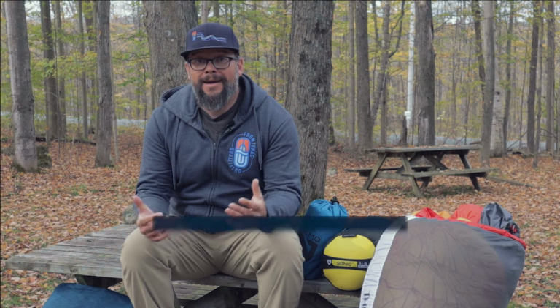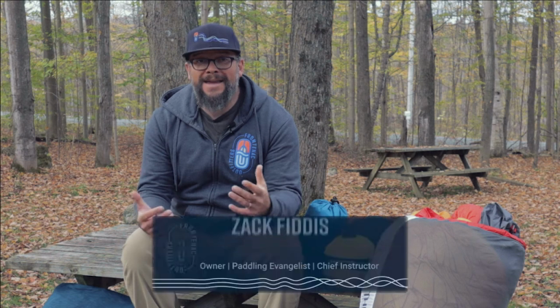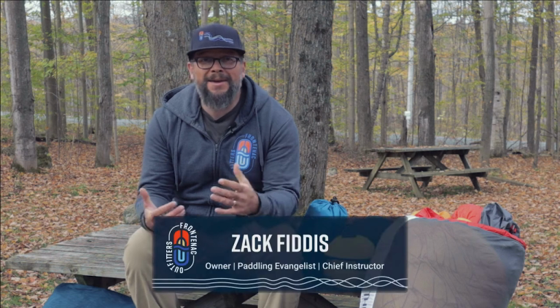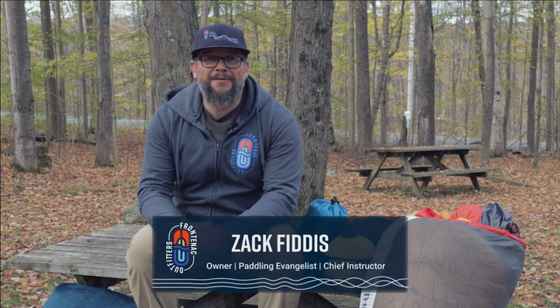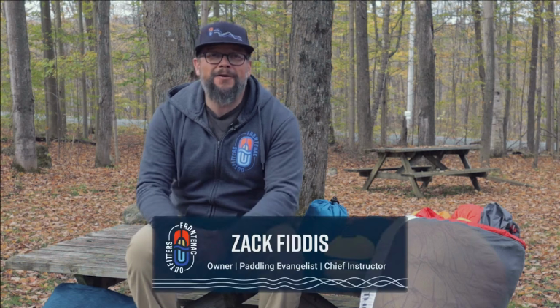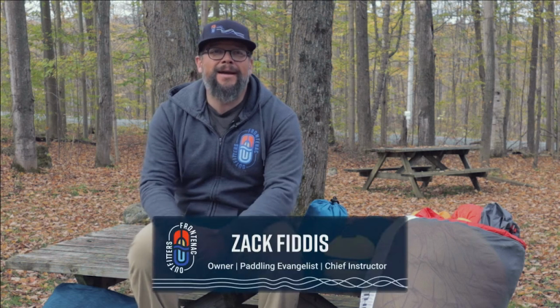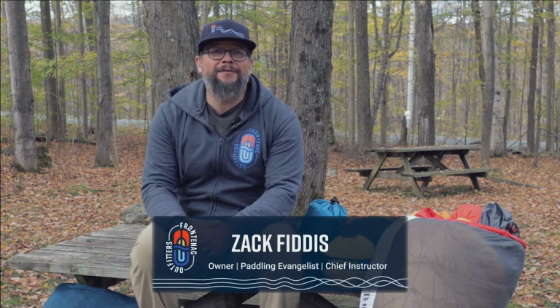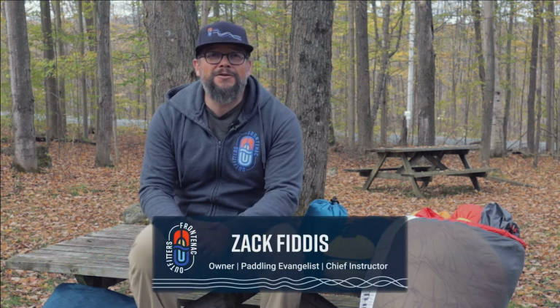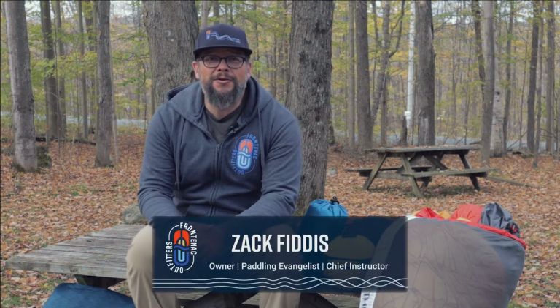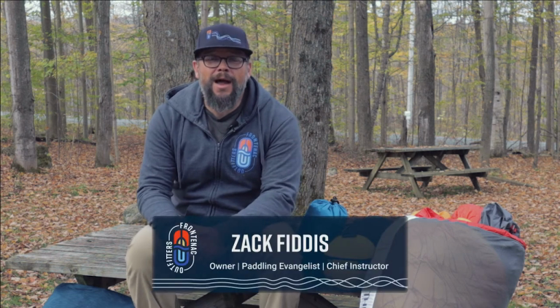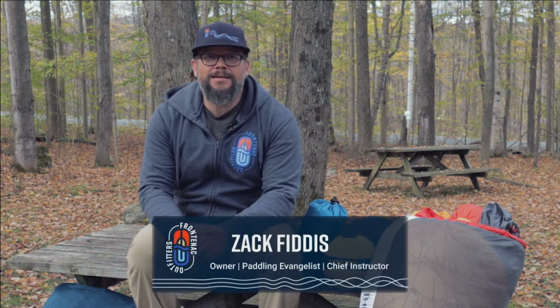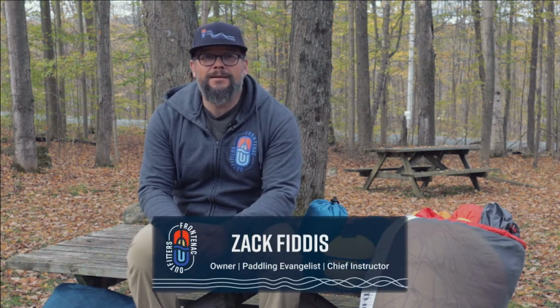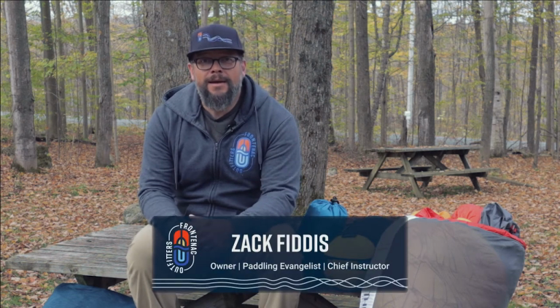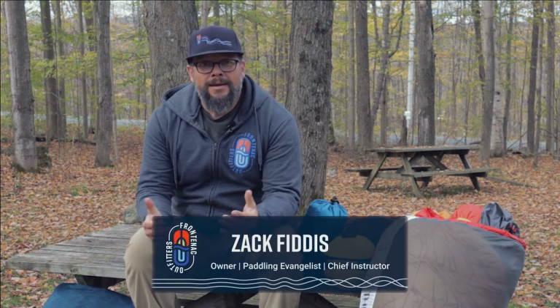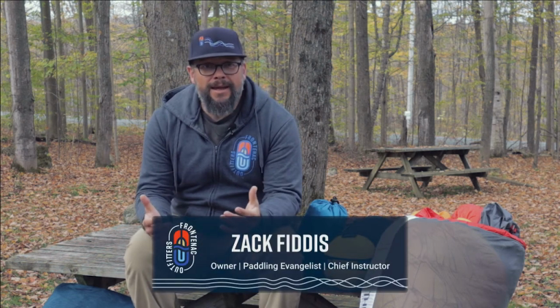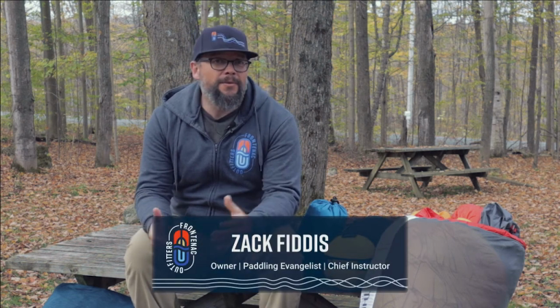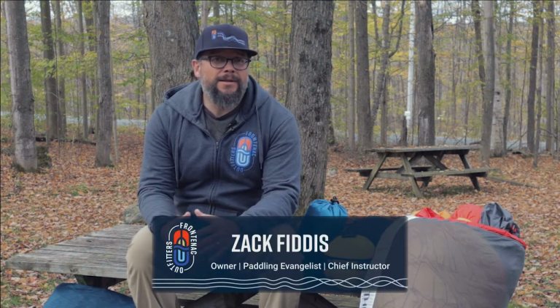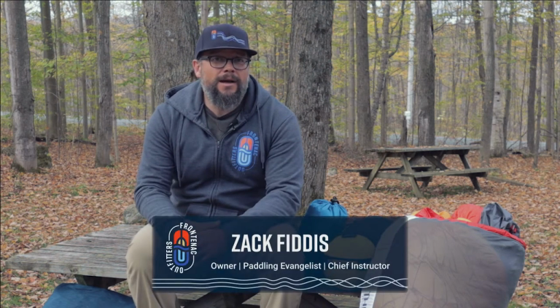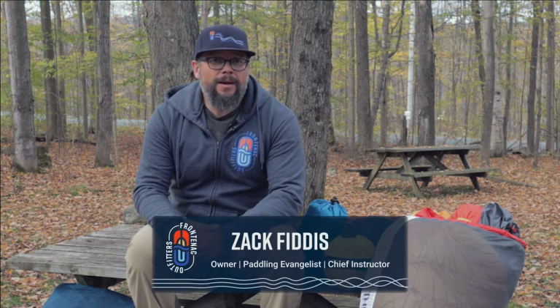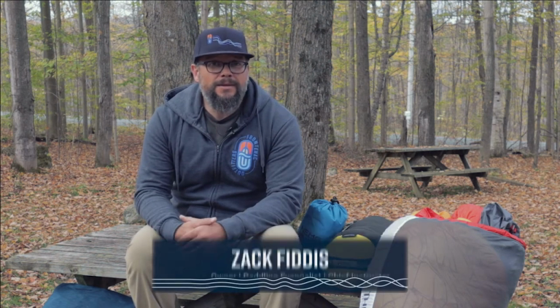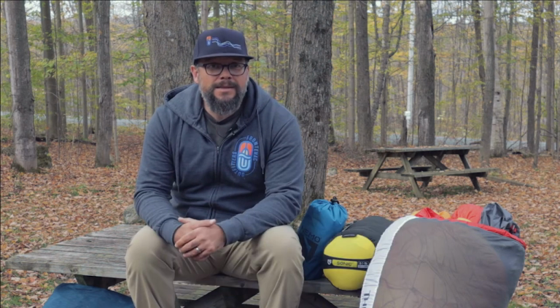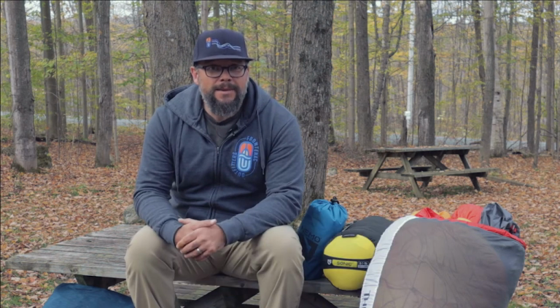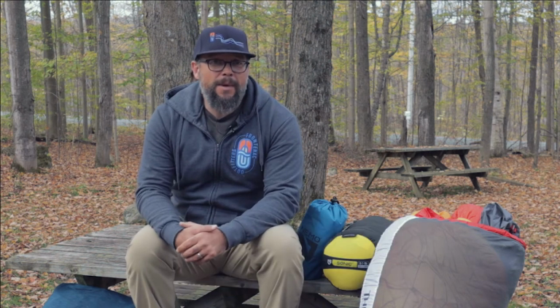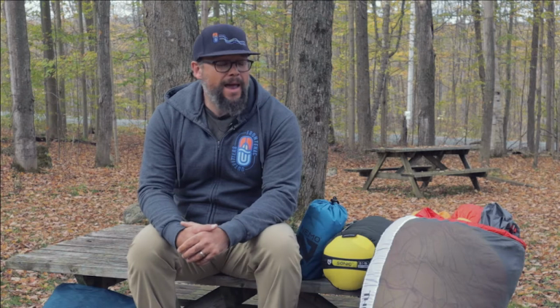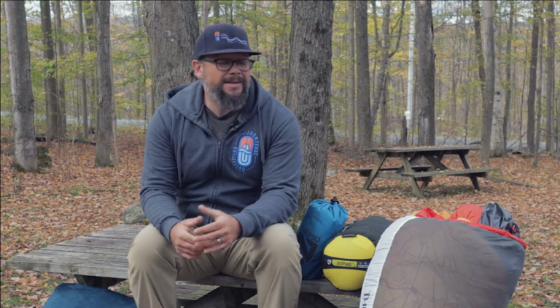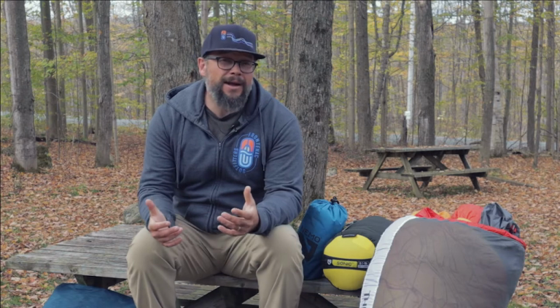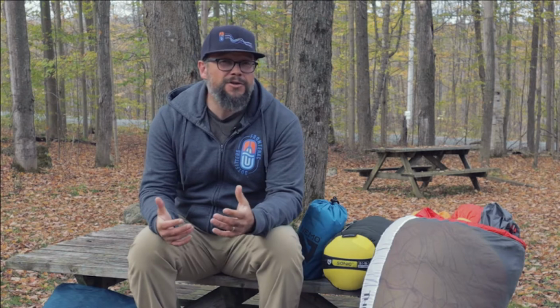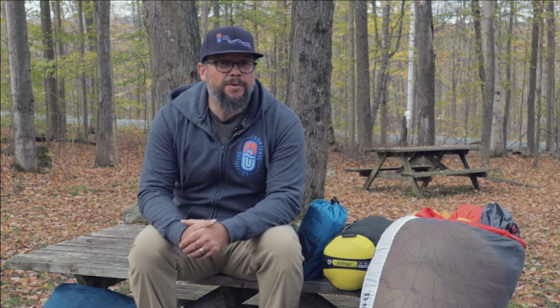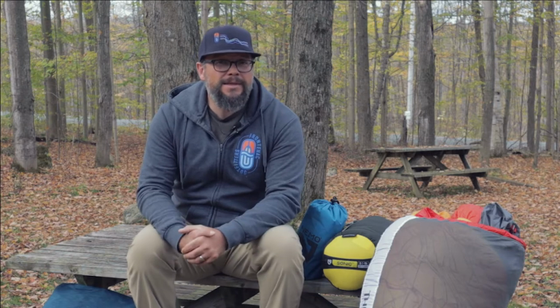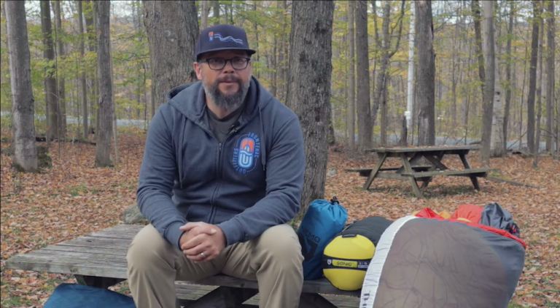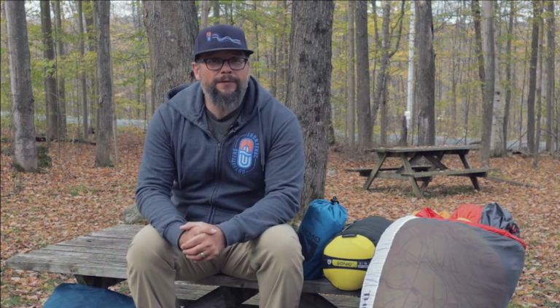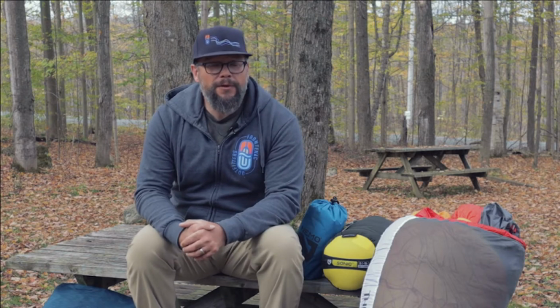Hey, Zach here from Frontenac Outfitters Canoe and Kayak Center. Today we're going to talk about sleeping bags and how to choose one that's going to be right for you.